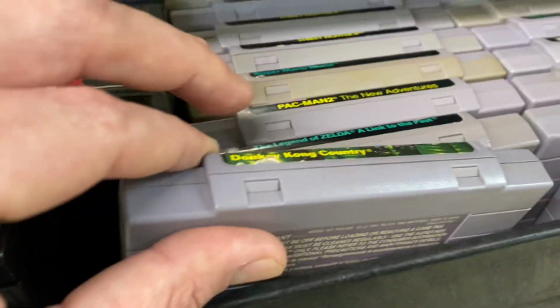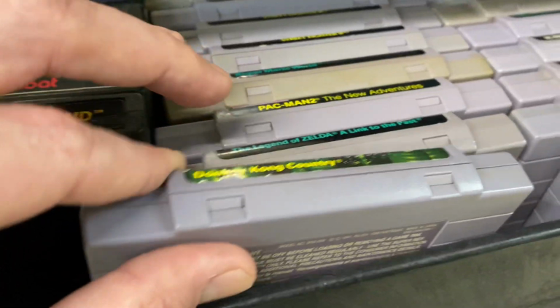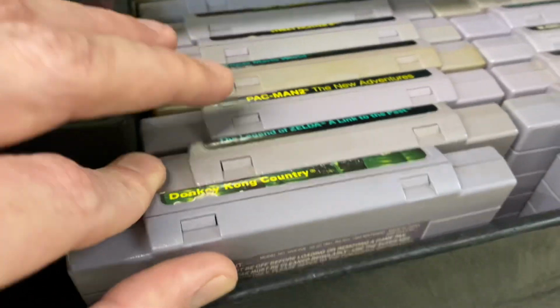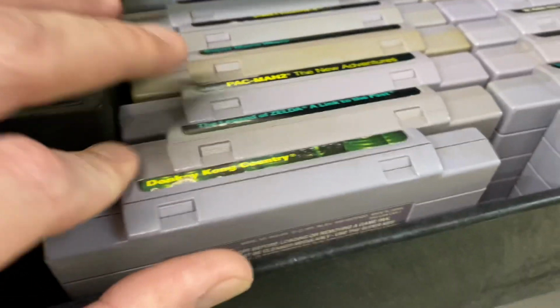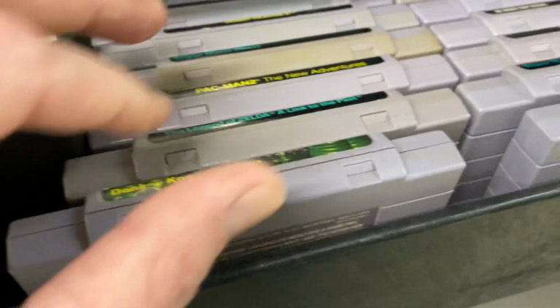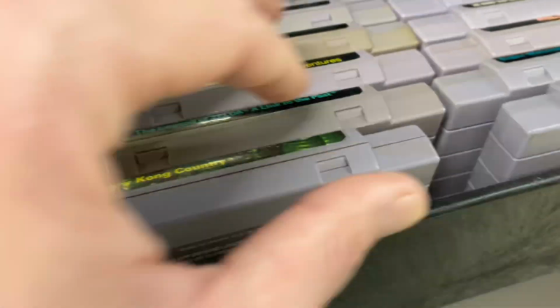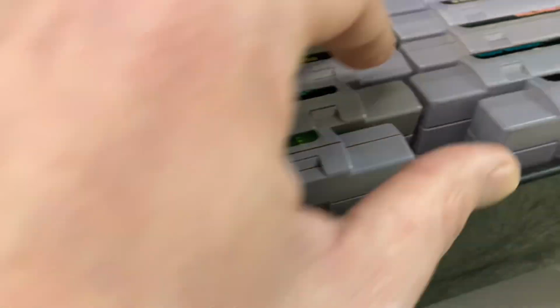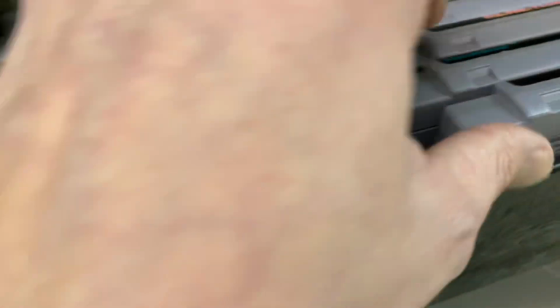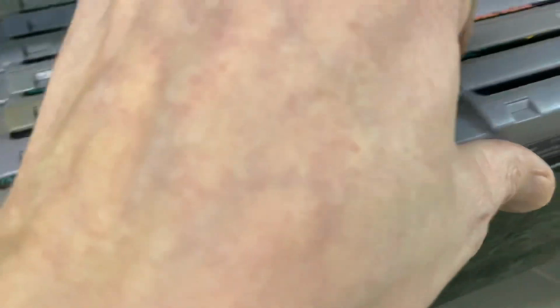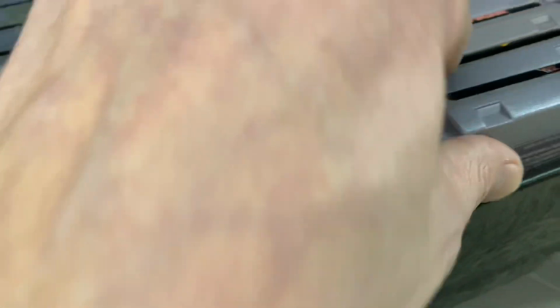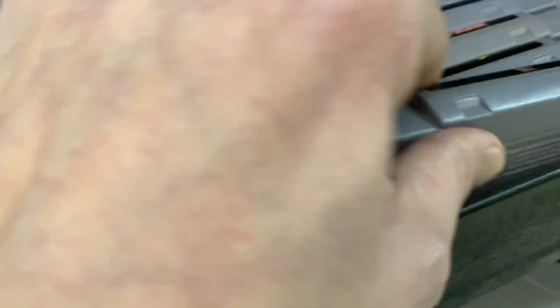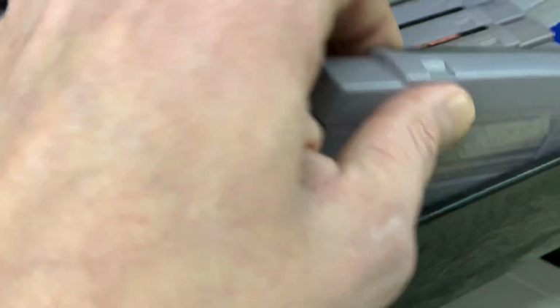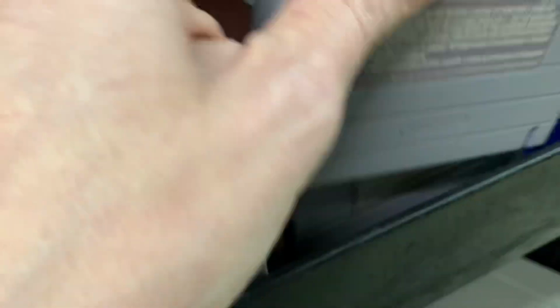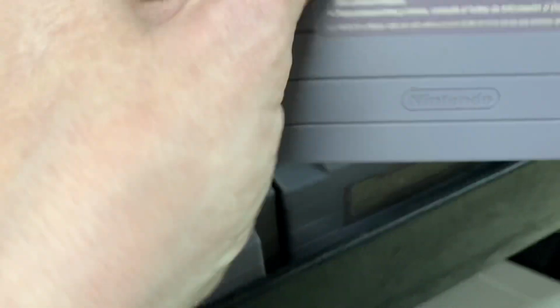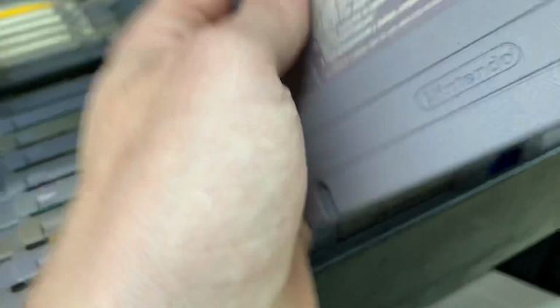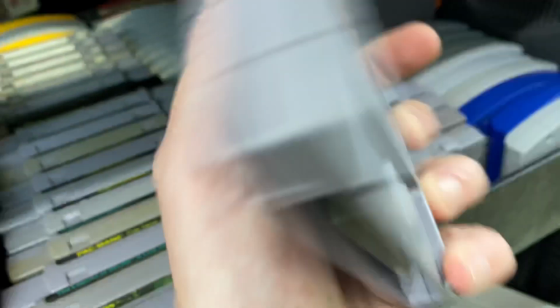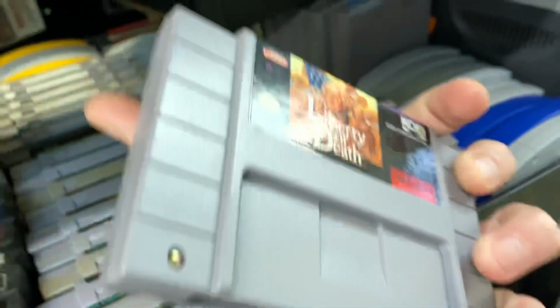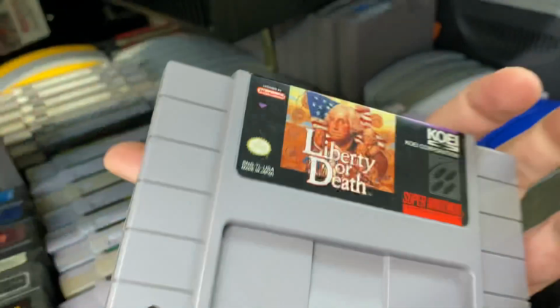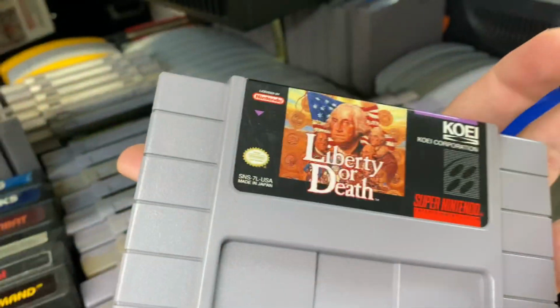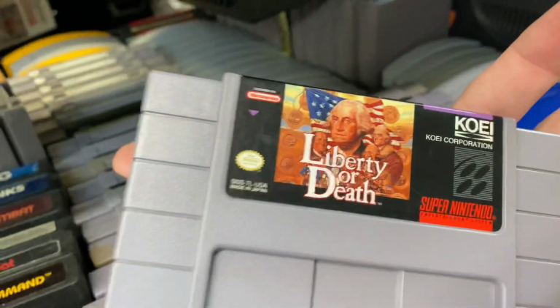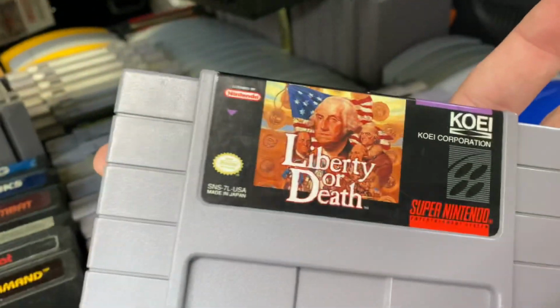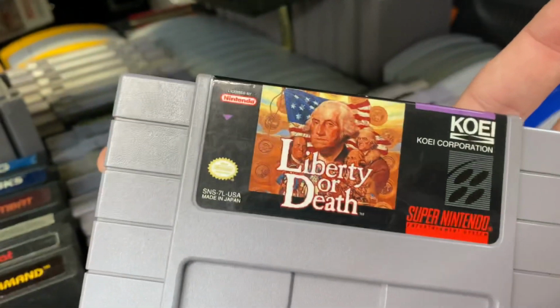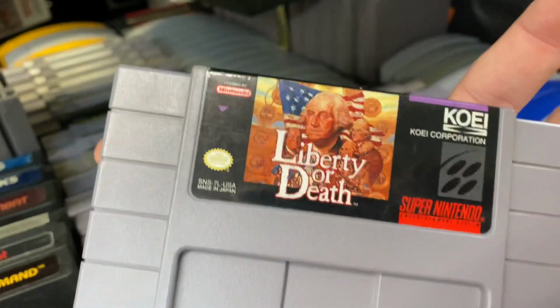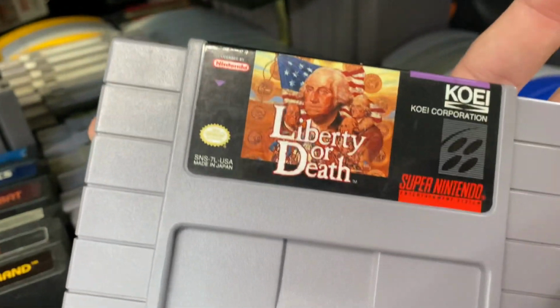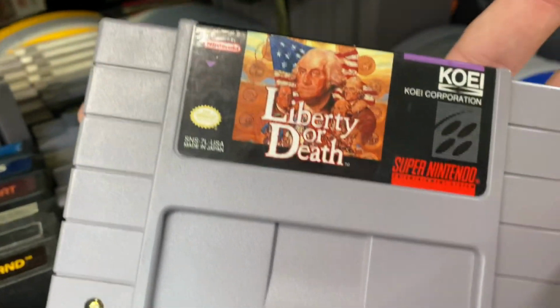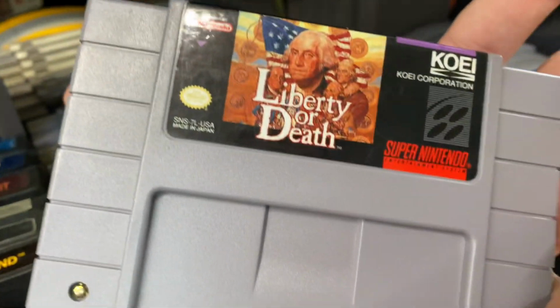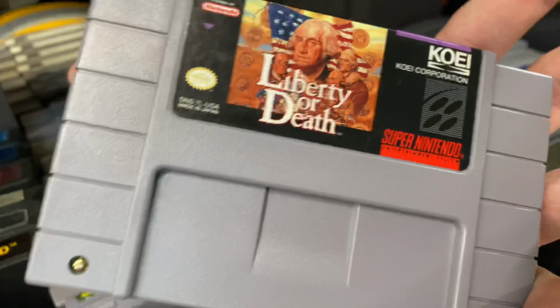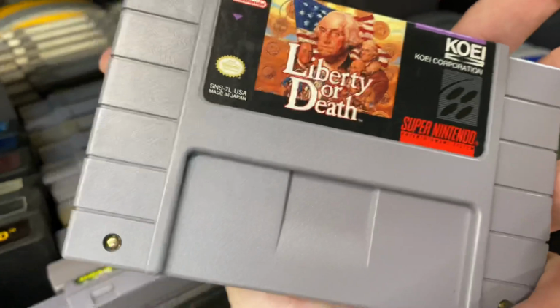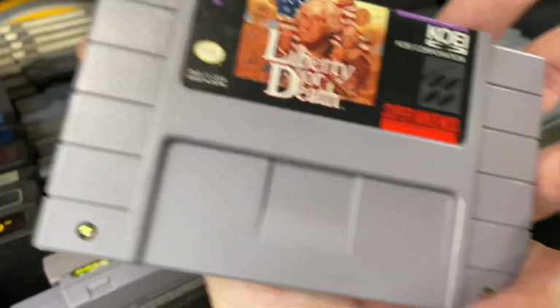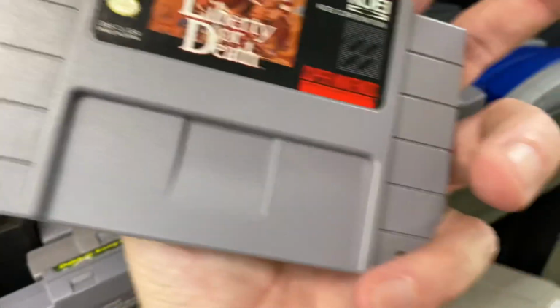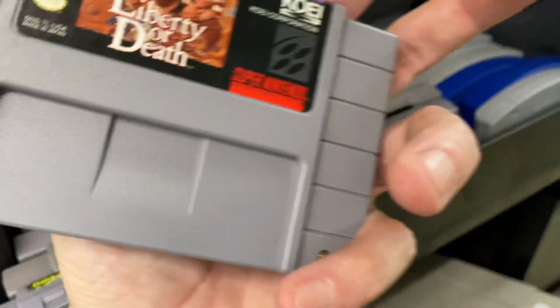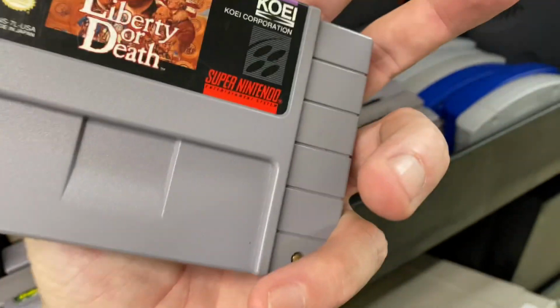Donkey Kong Country. Liberty or Death — I don't see that often at all.